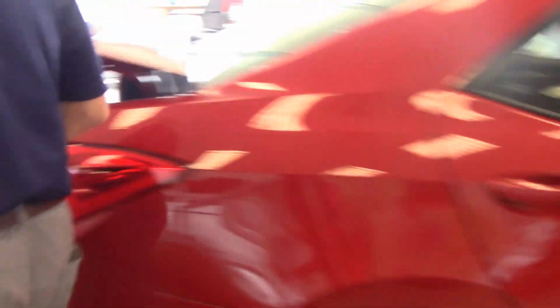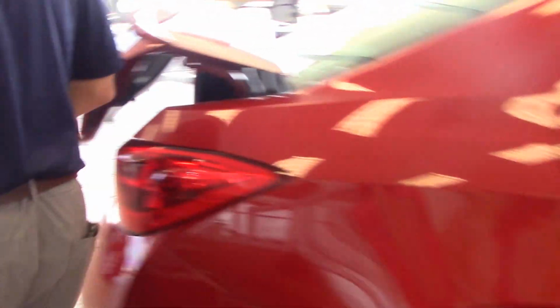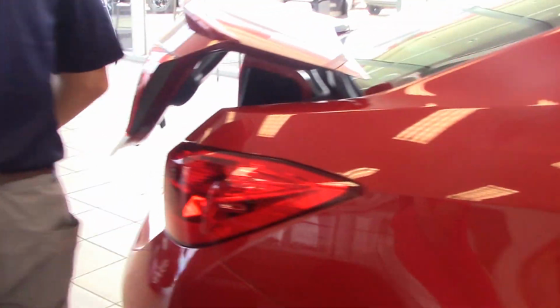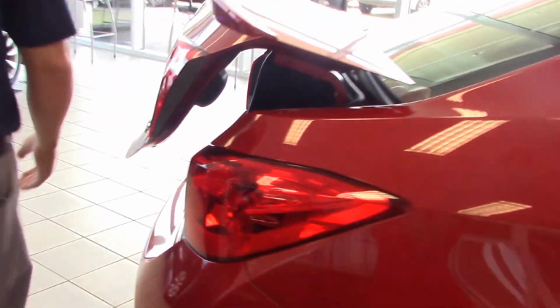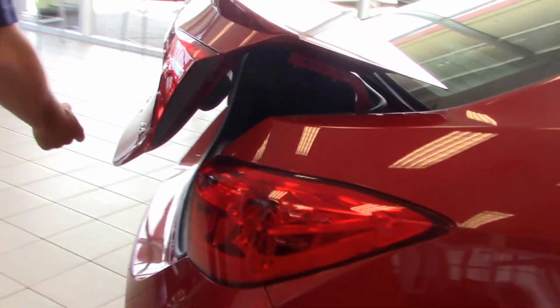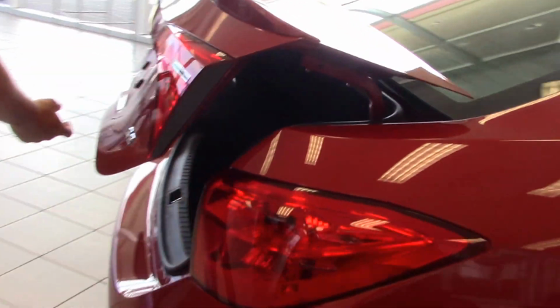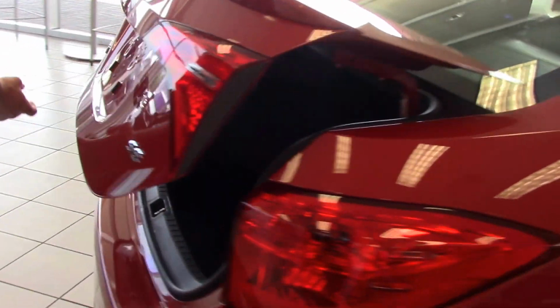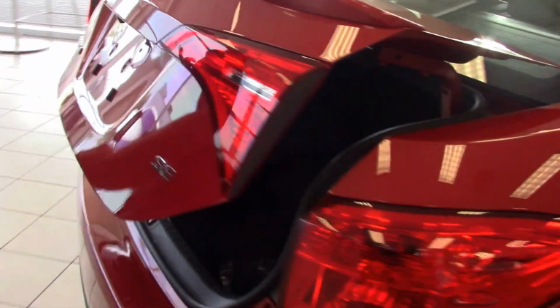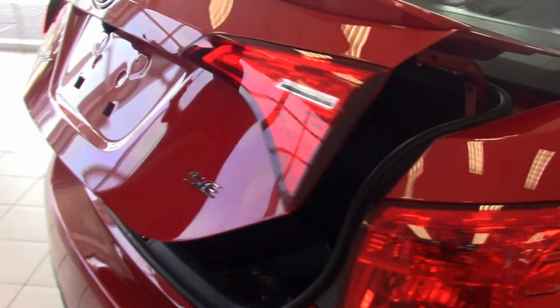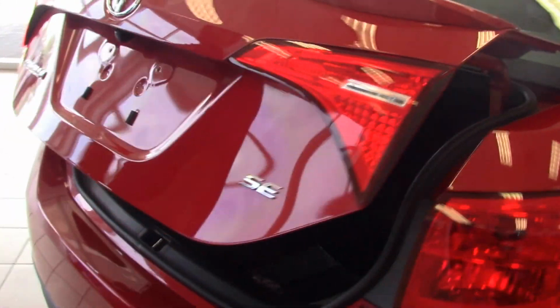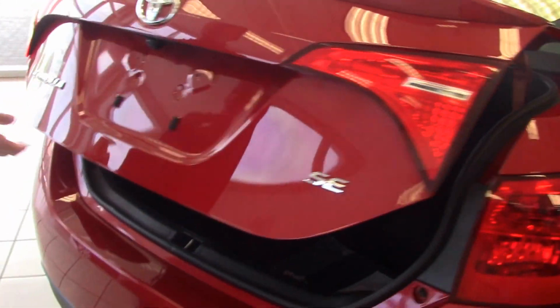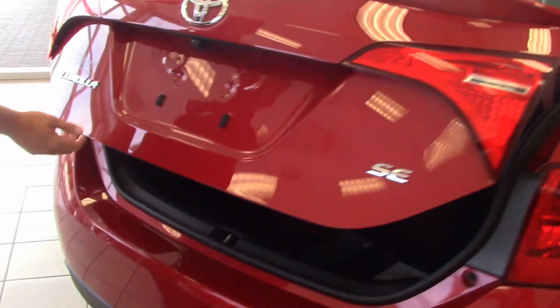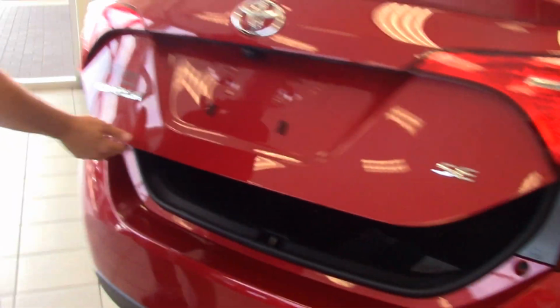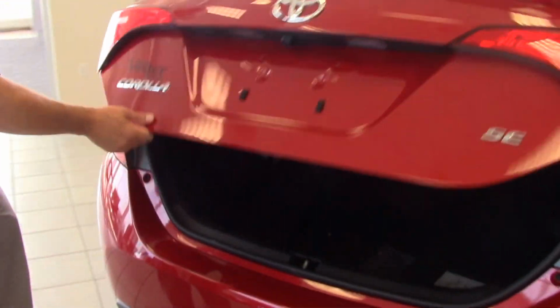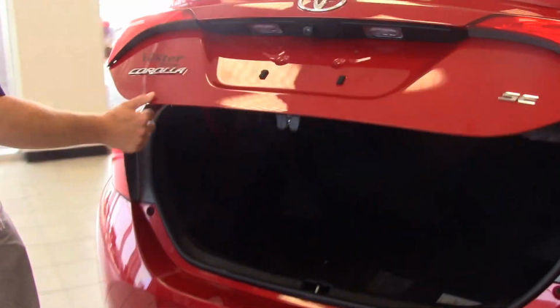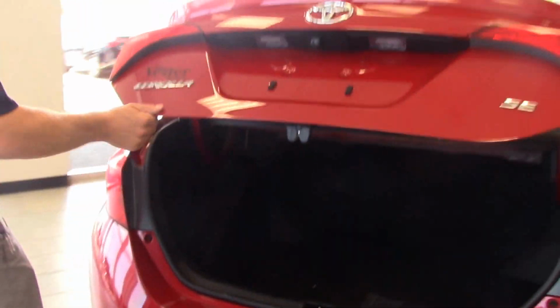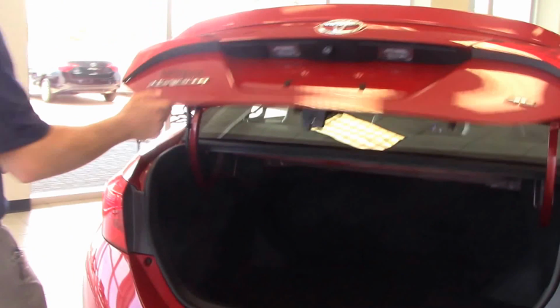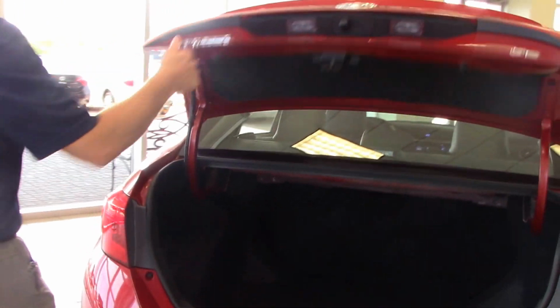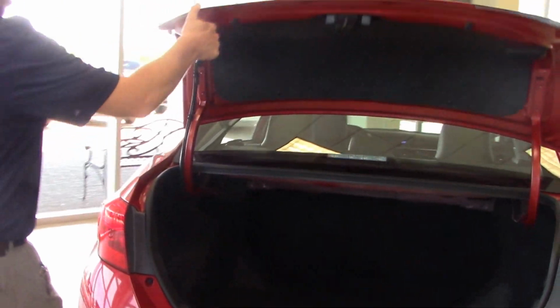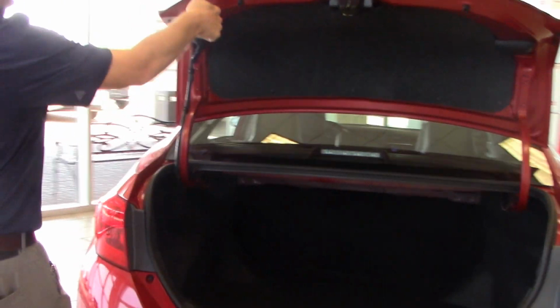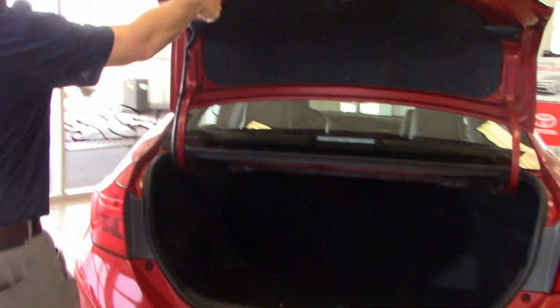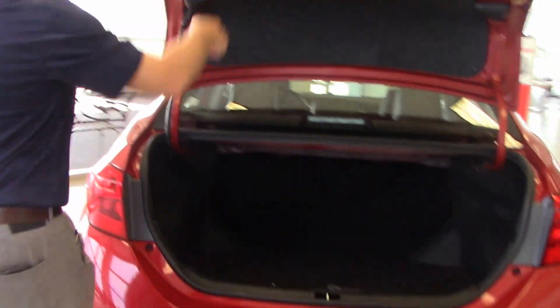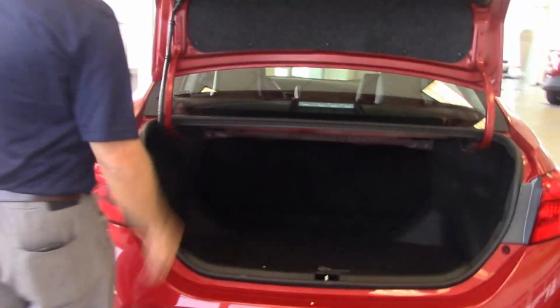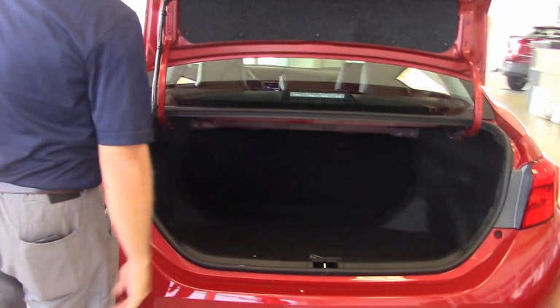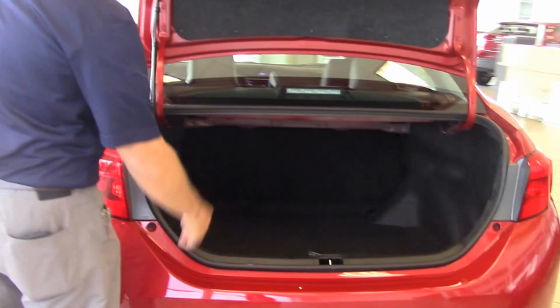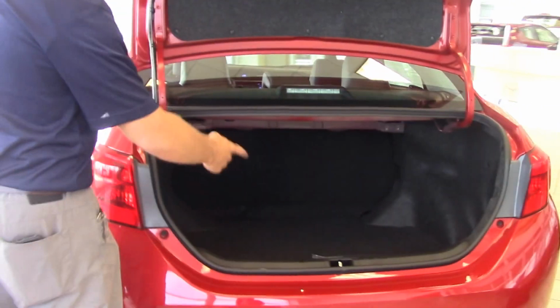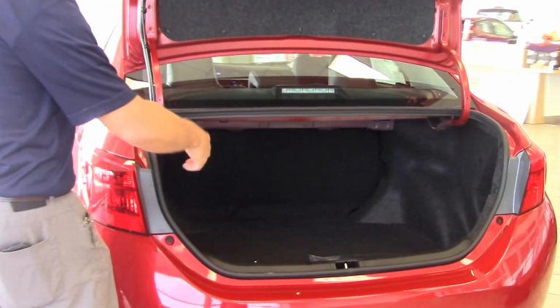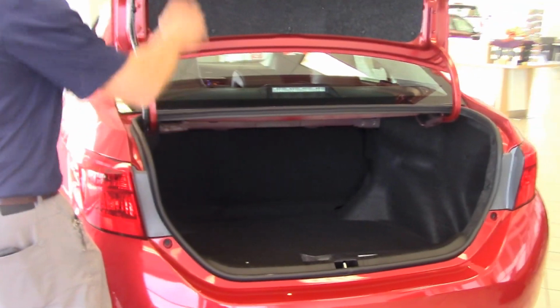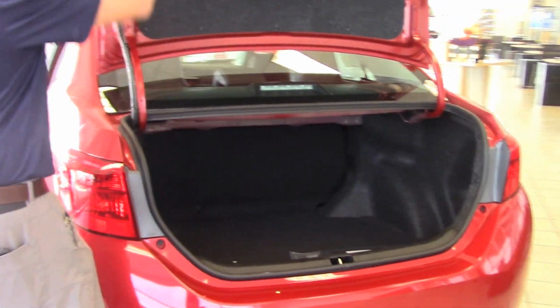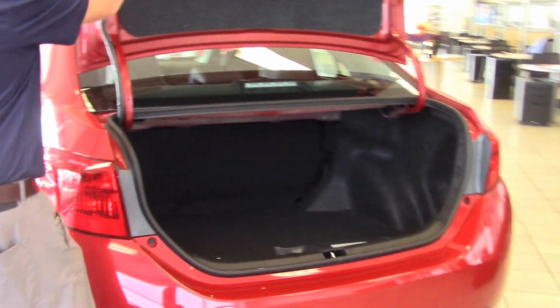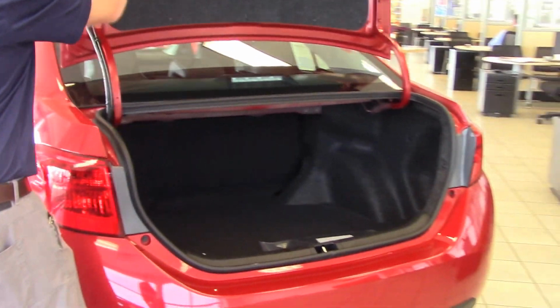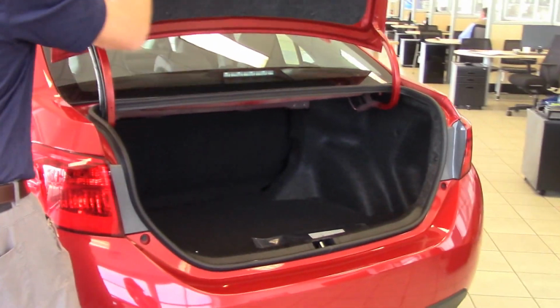Come around to the back — of course, we've got a spoiler with the SE model. Backup camera is standard, and you've got plenty of room back here in the trunk.